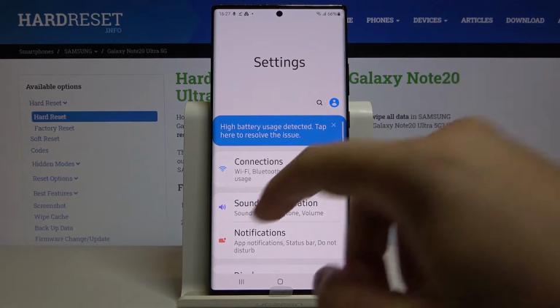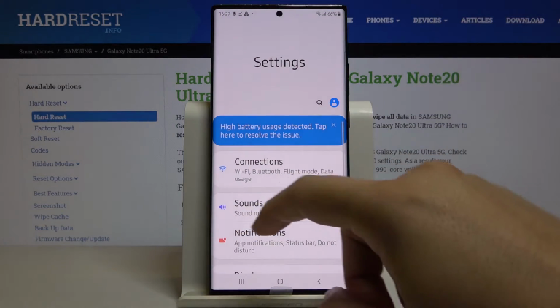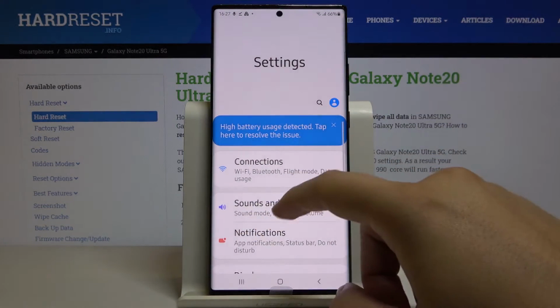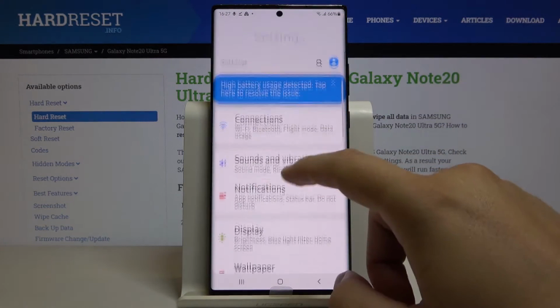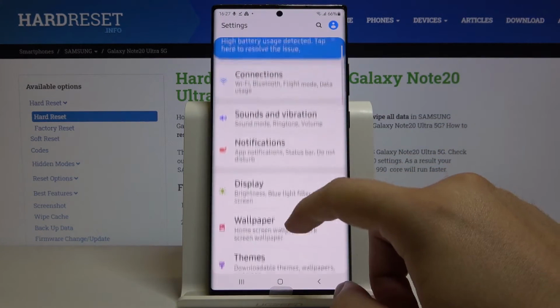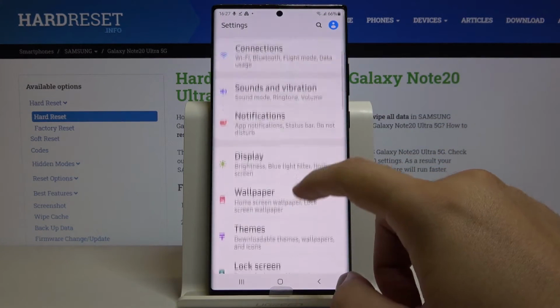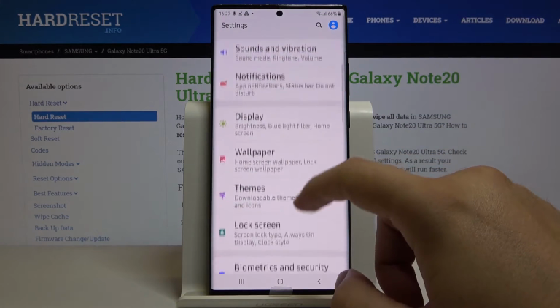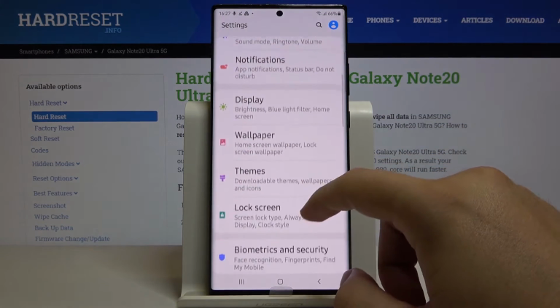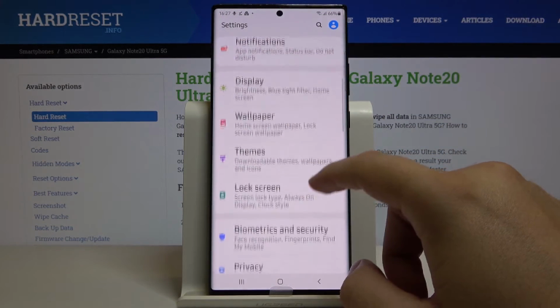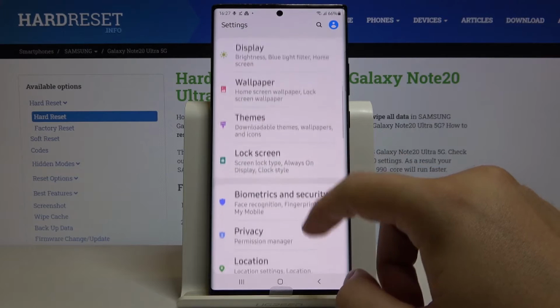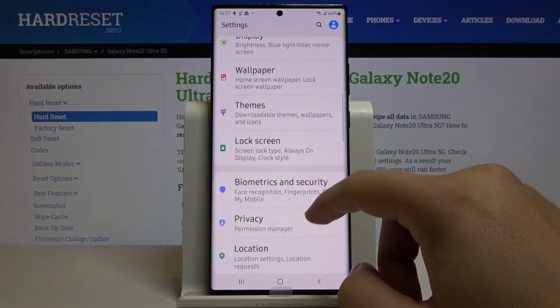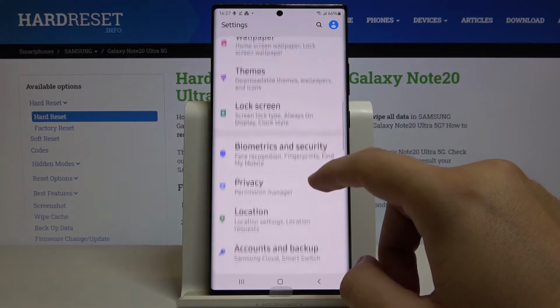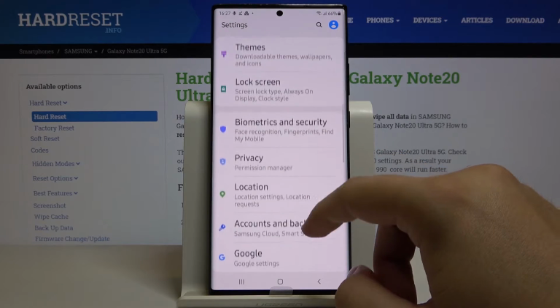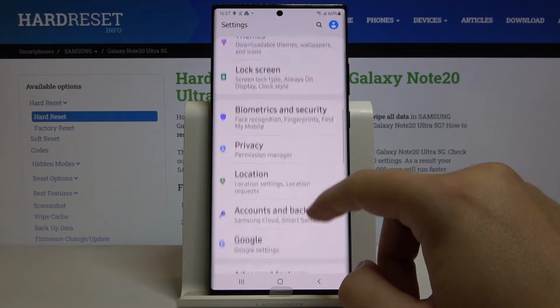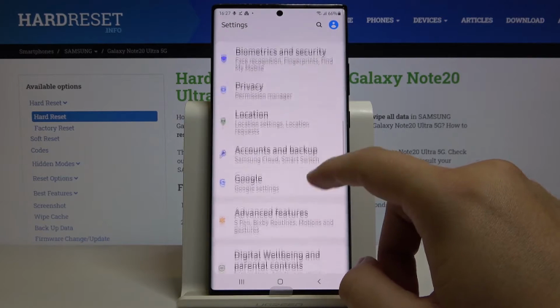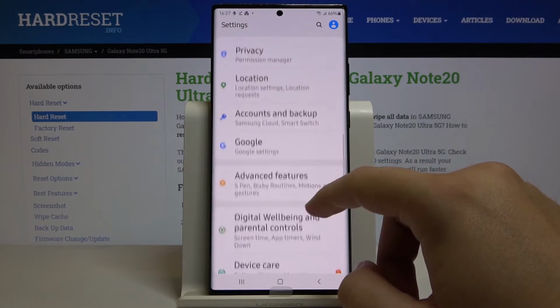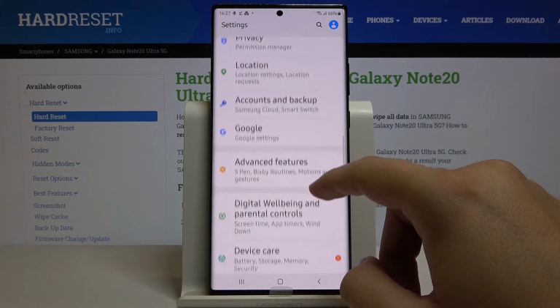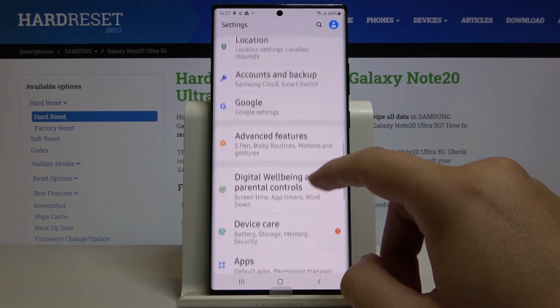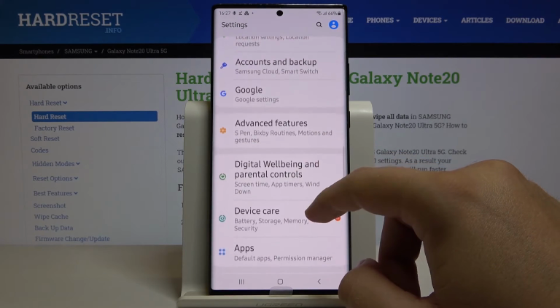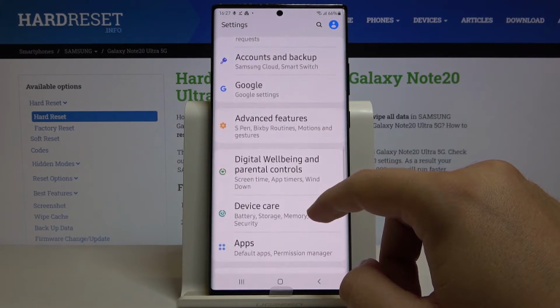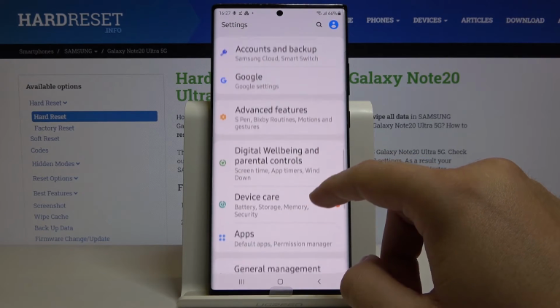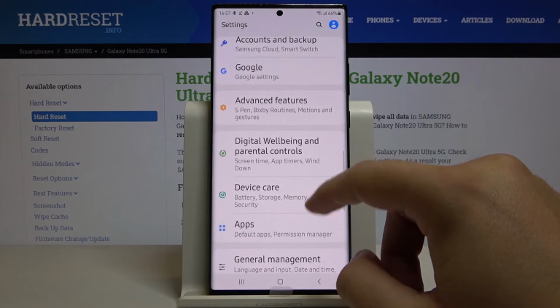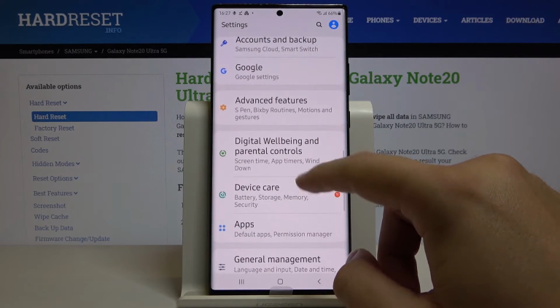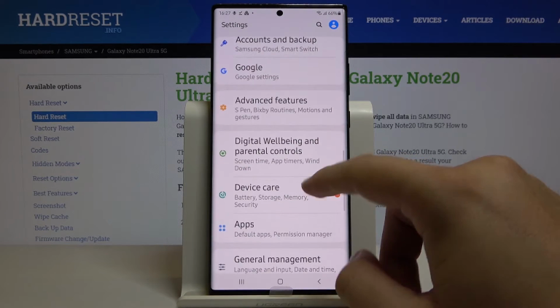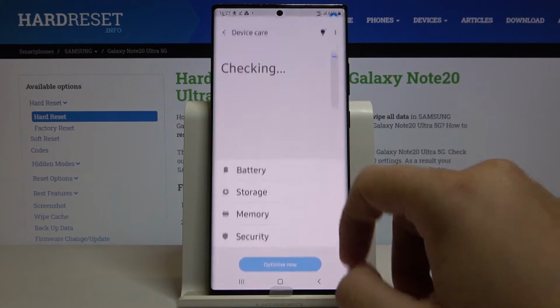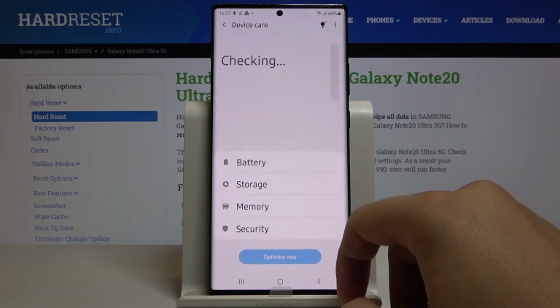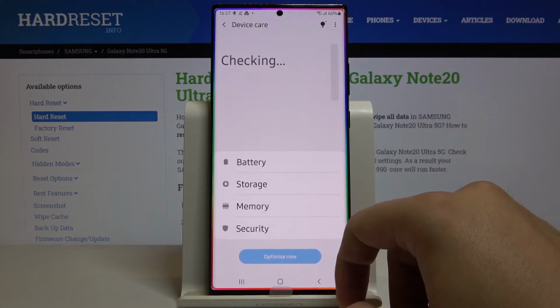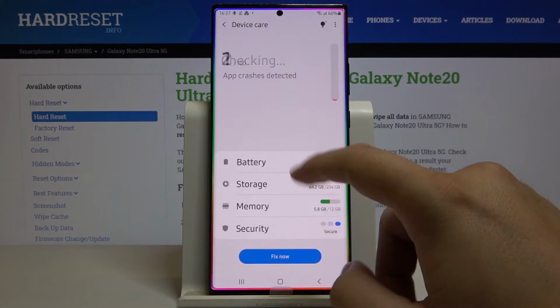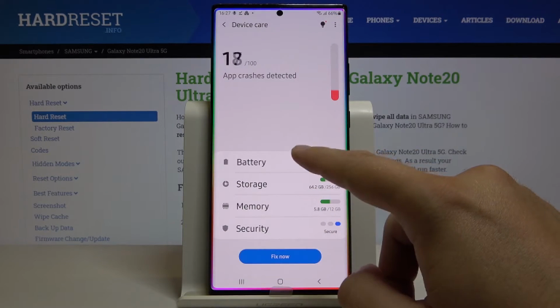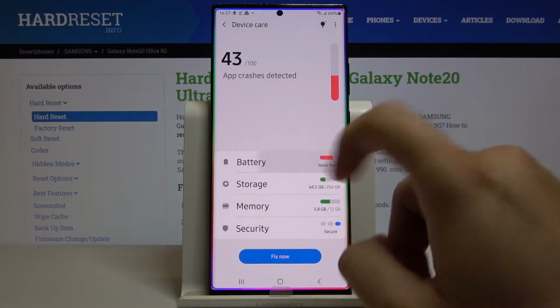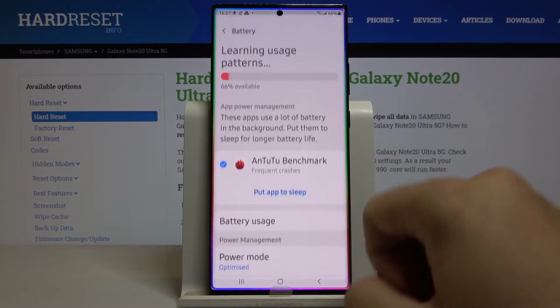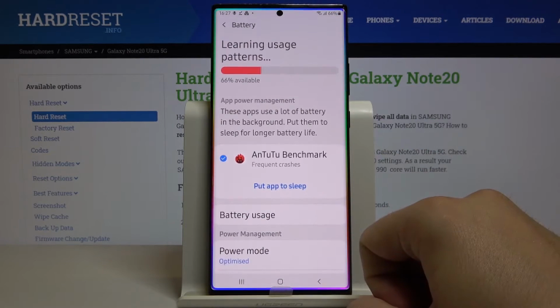Scroll down and enter Device Care, then tap on Battery.